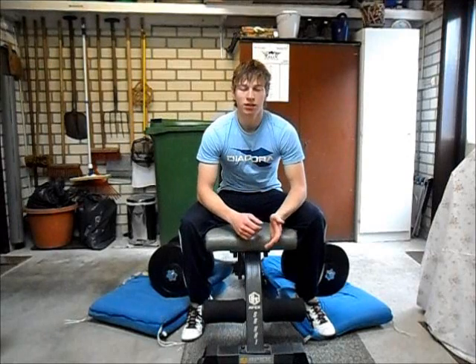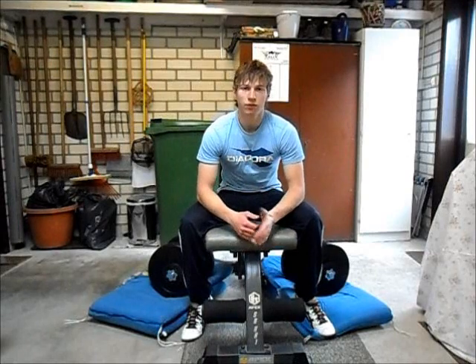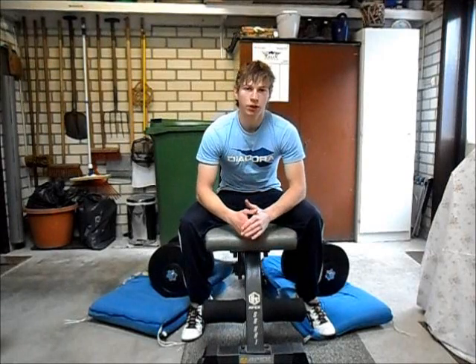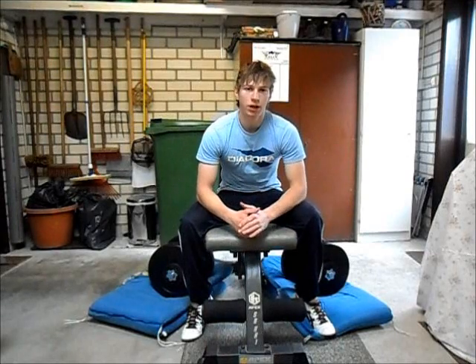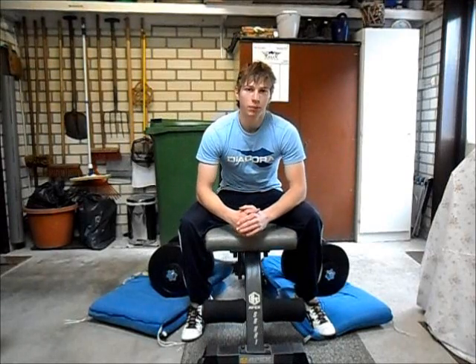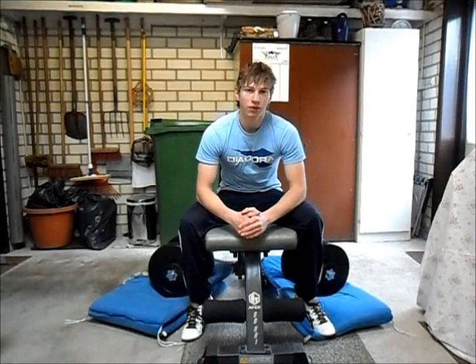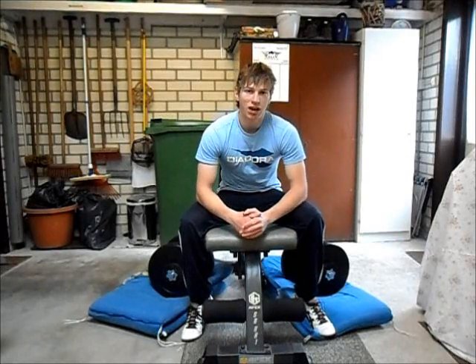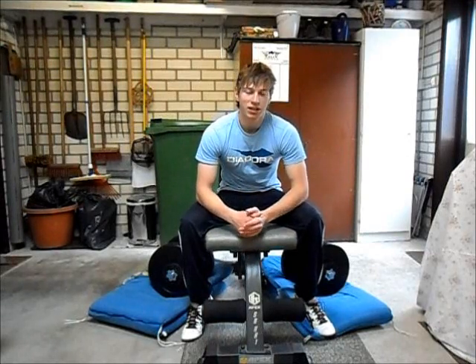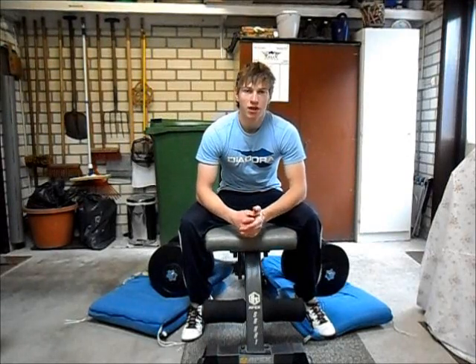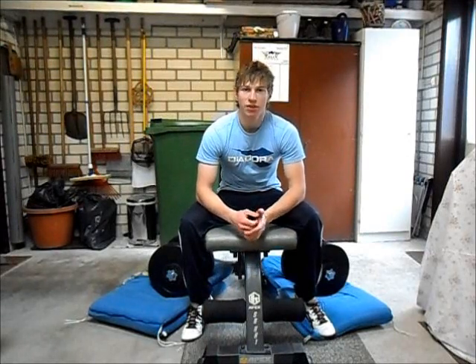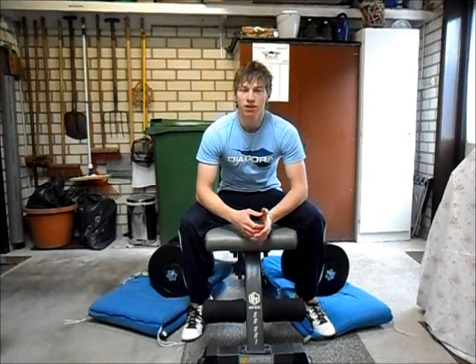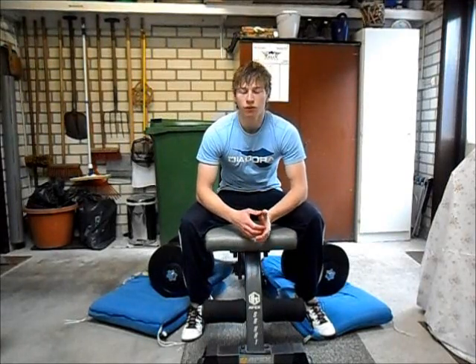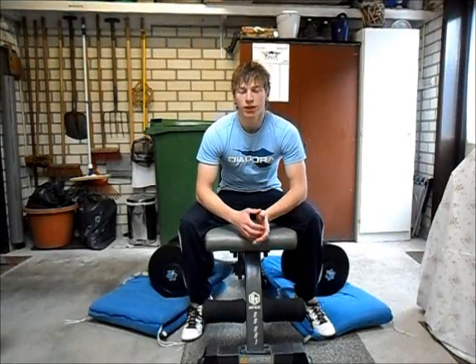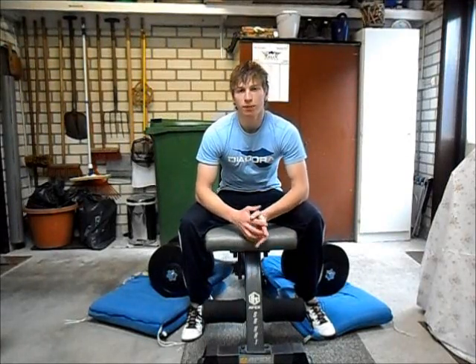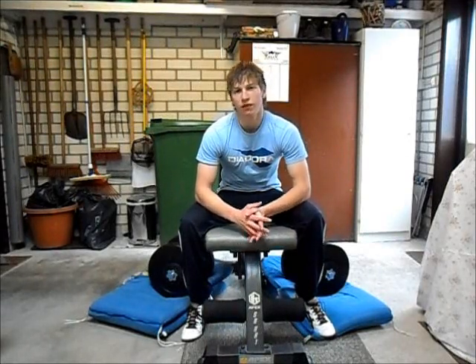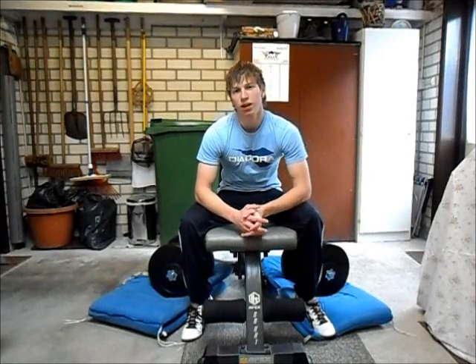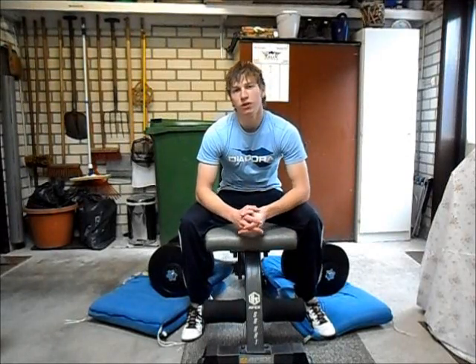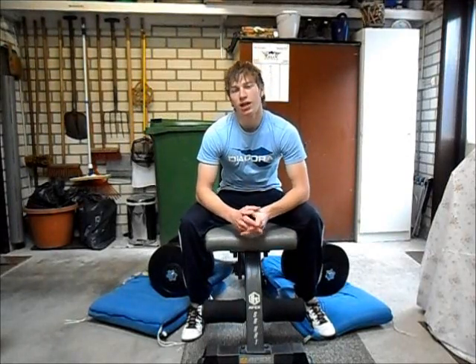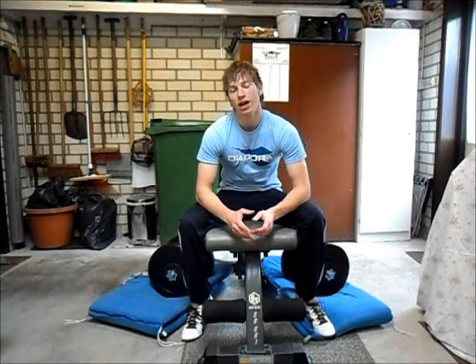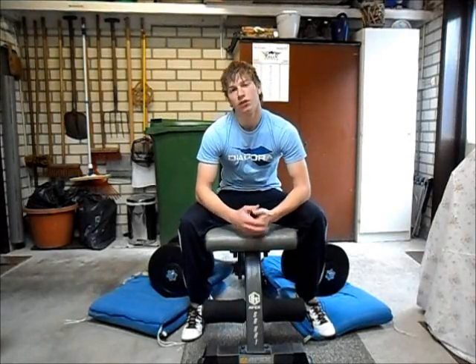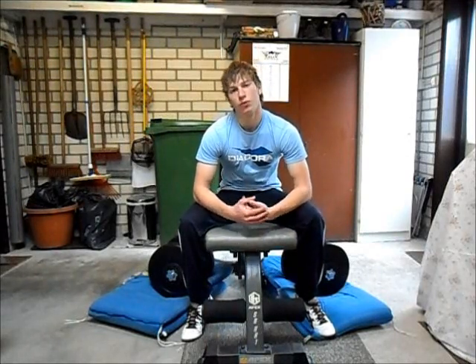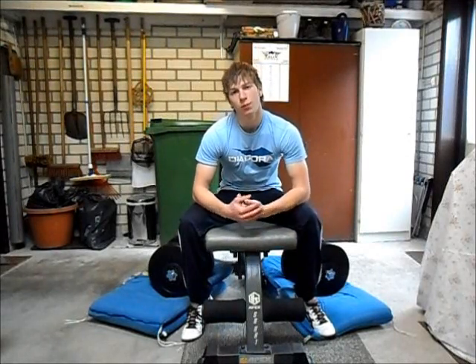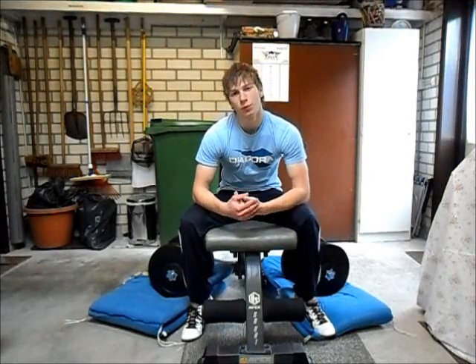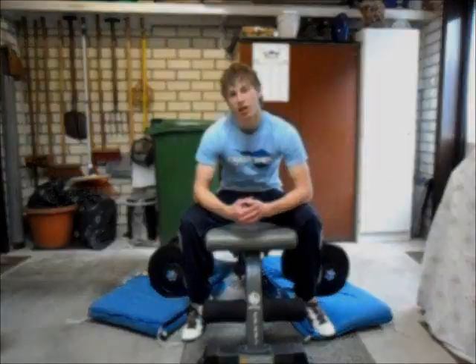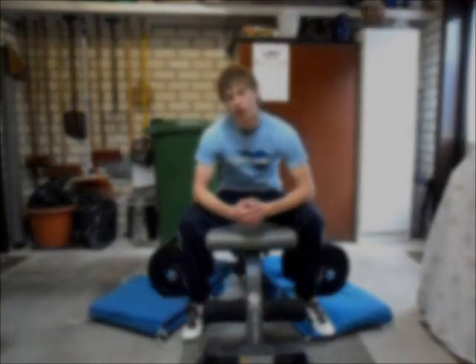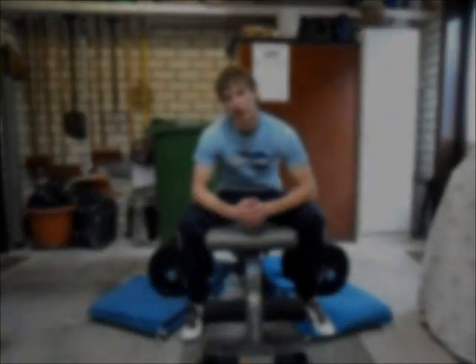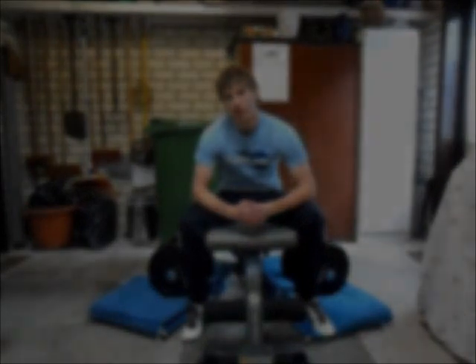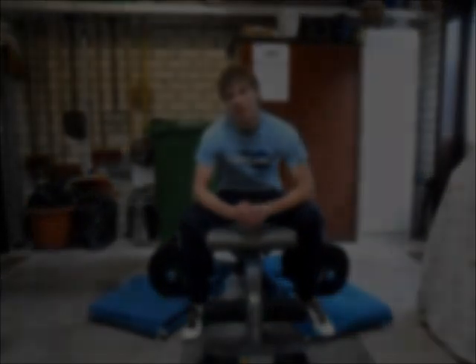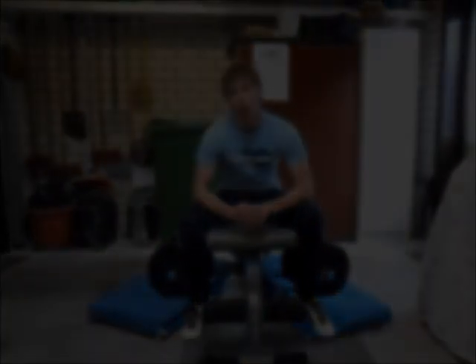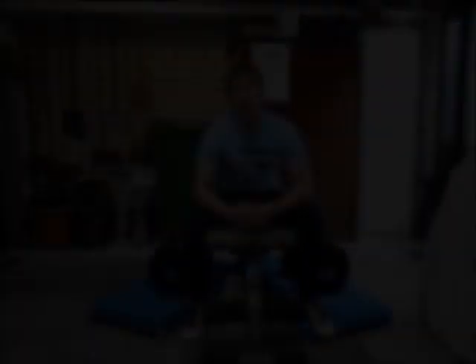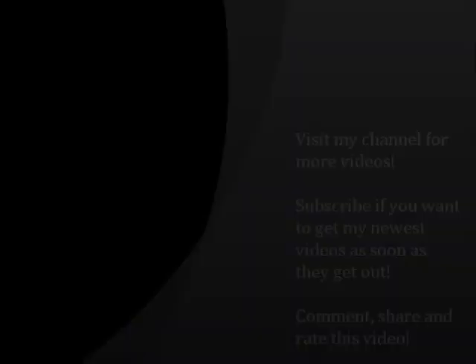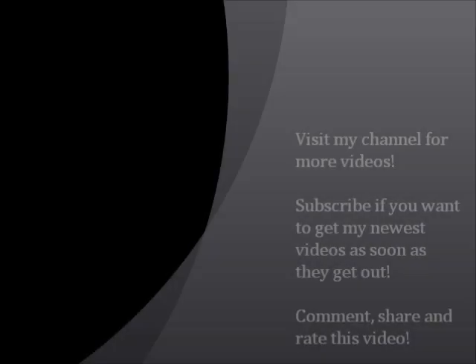So that's it for the dumbbell flies. Thank you for watching and subscribe to my channel if you'd like to see more.